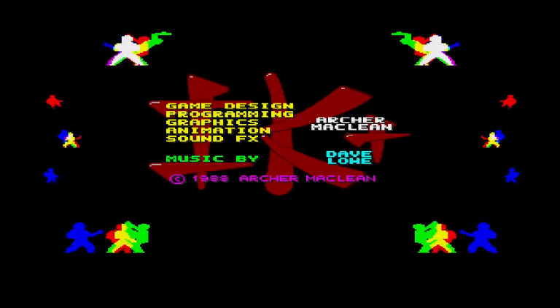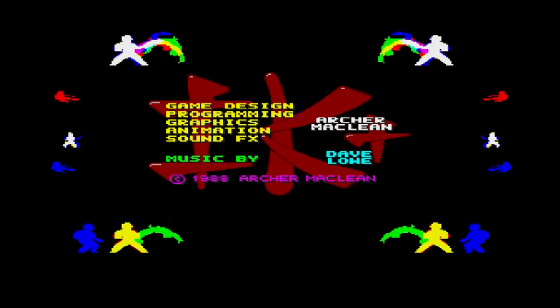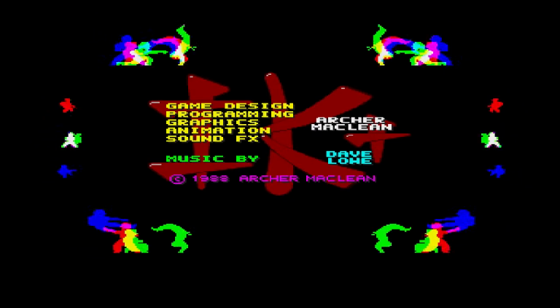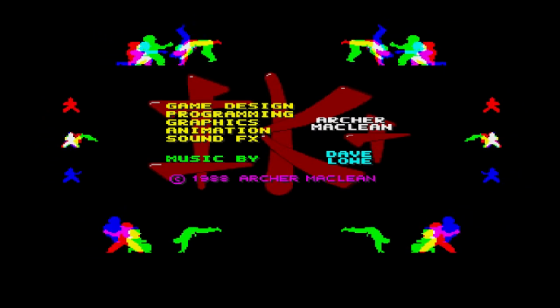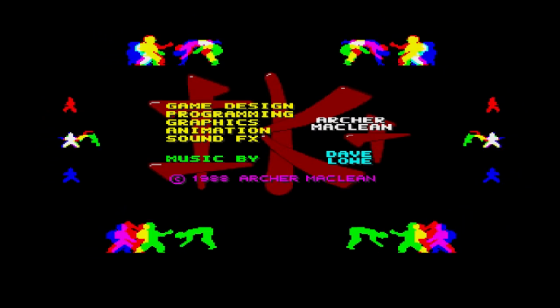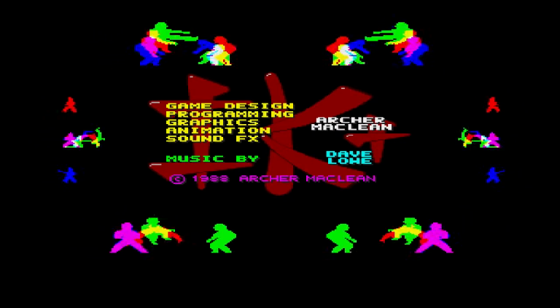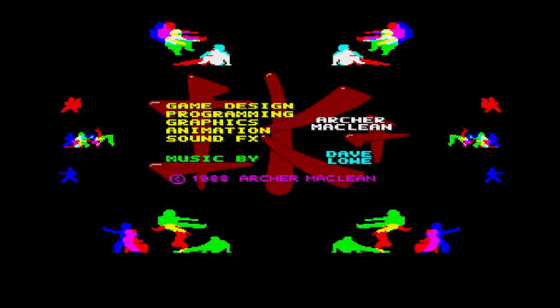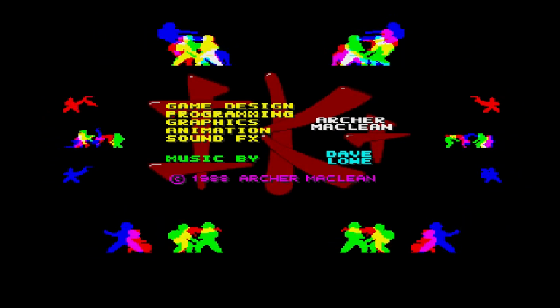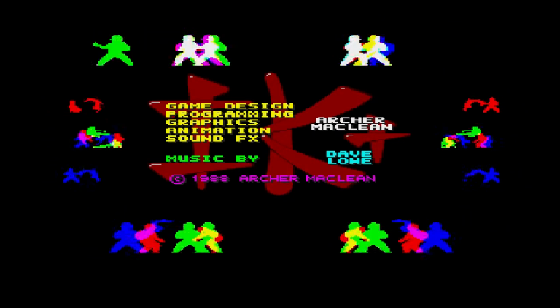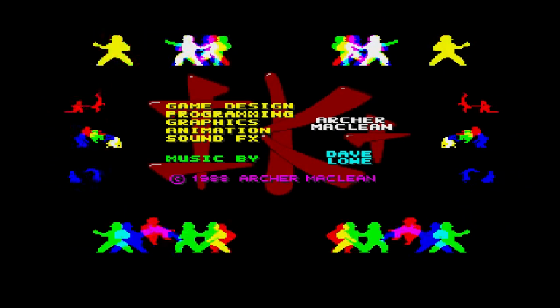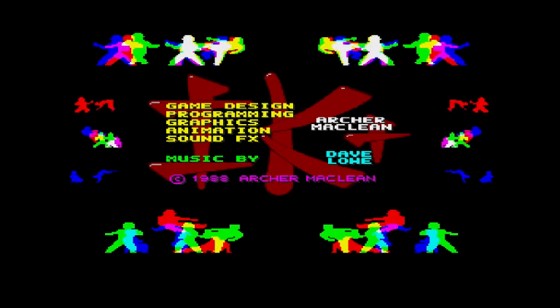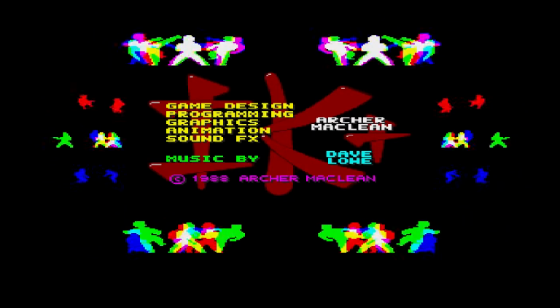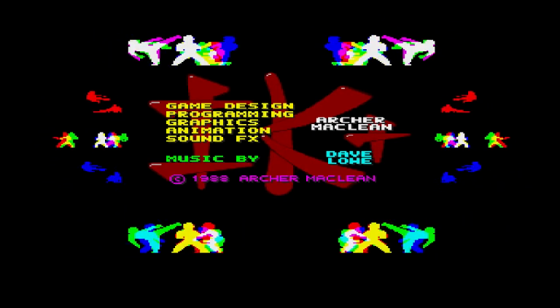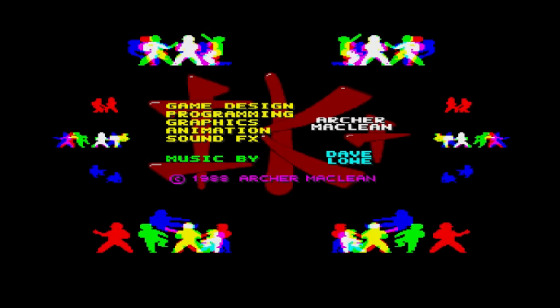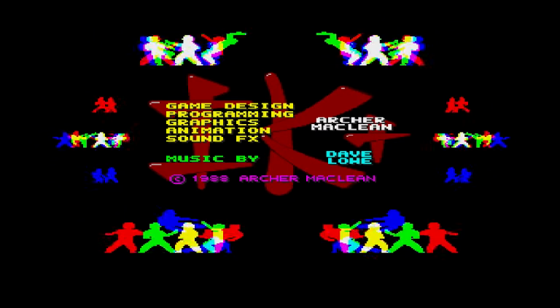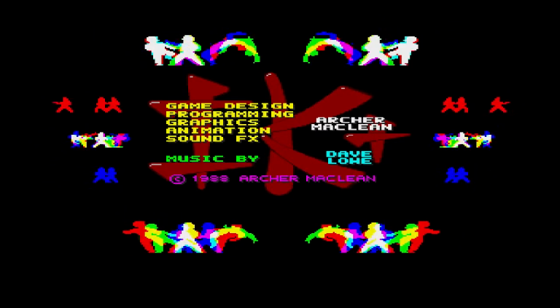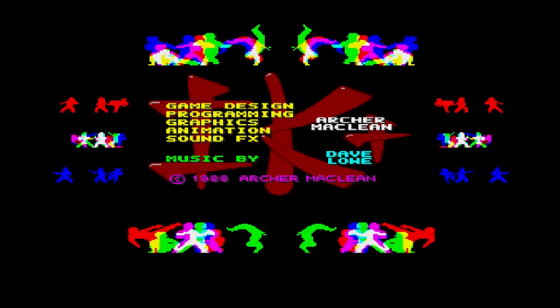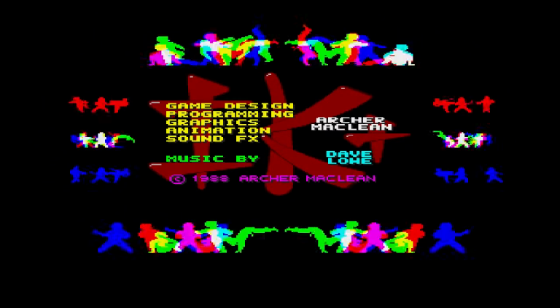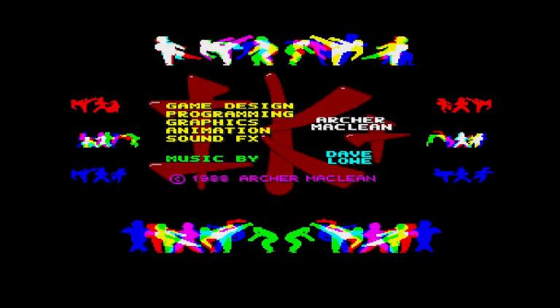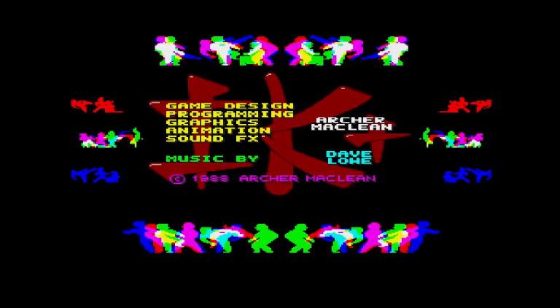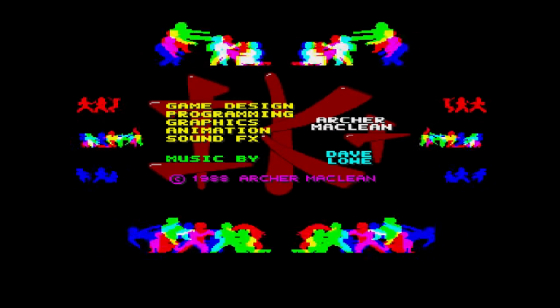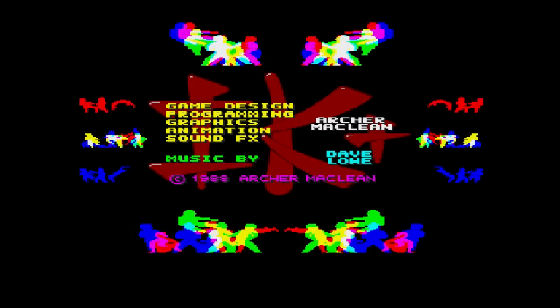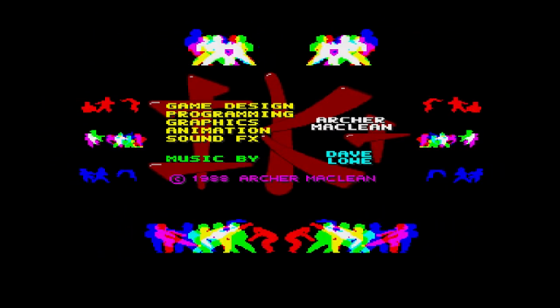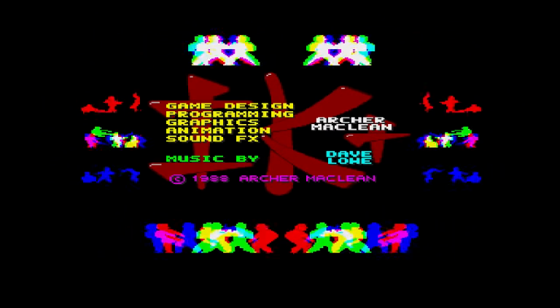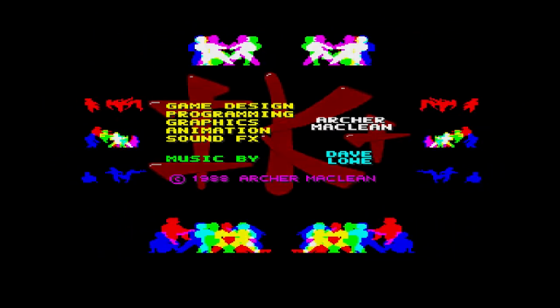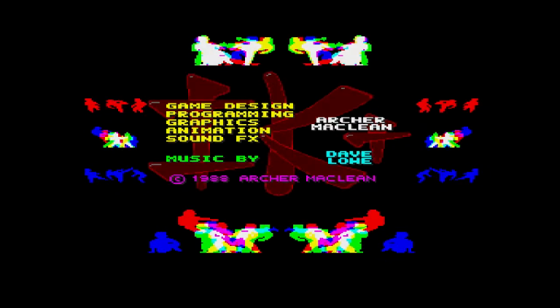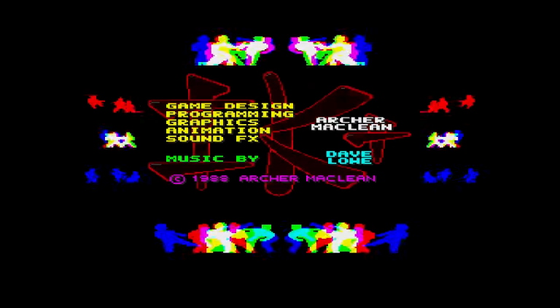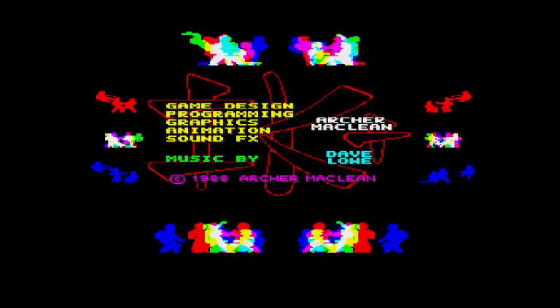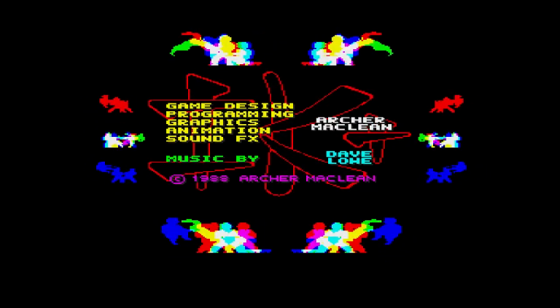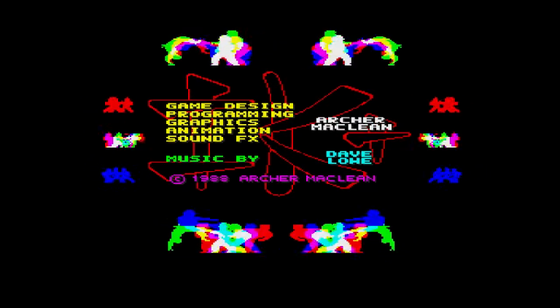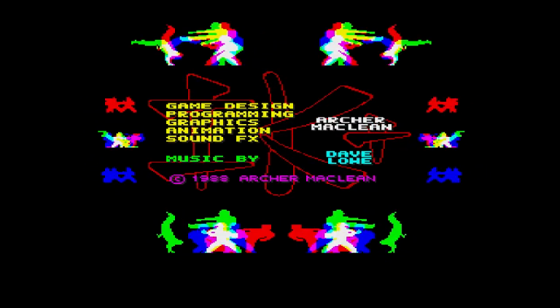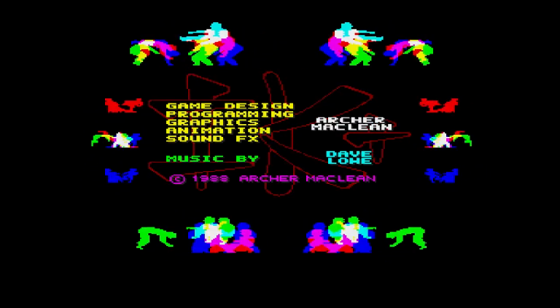Hey guys, what's up? TheFish here with another Amiga classic. How awesome is that intro music, by the way?